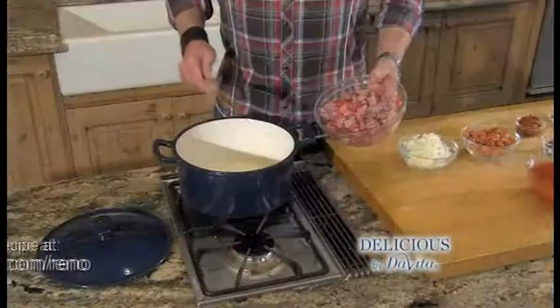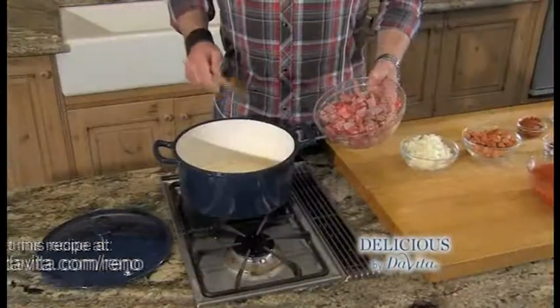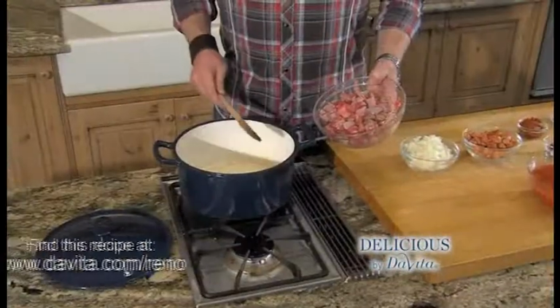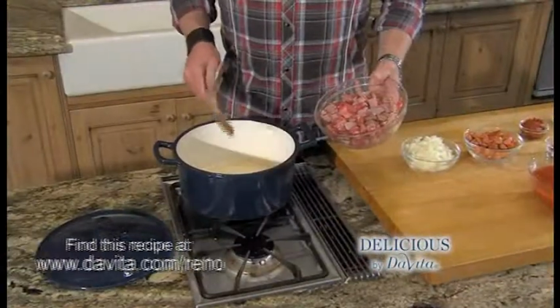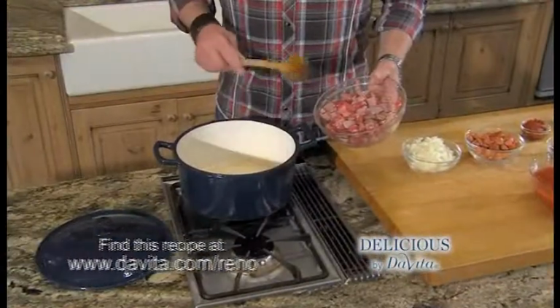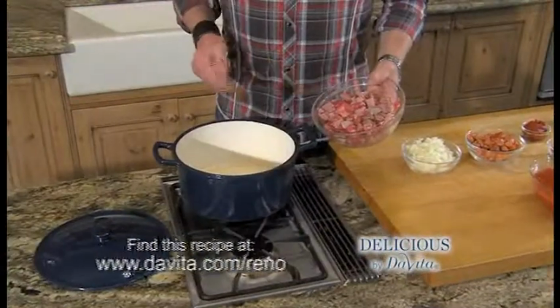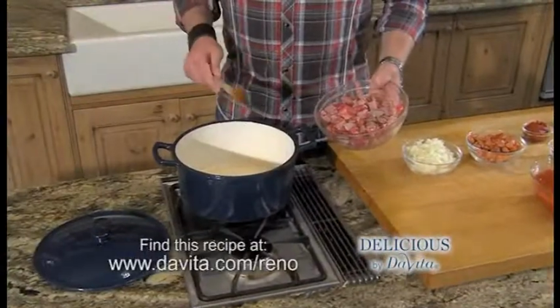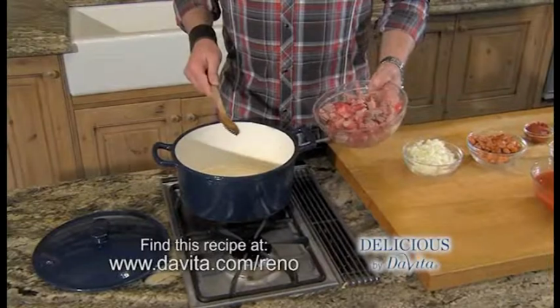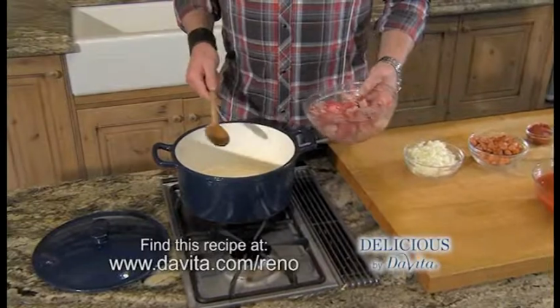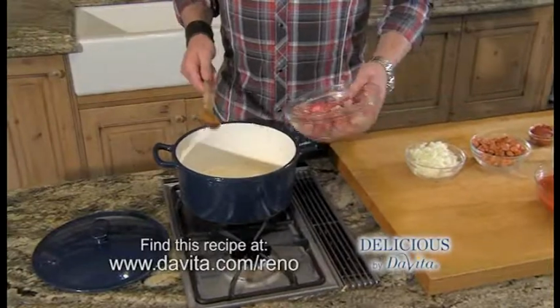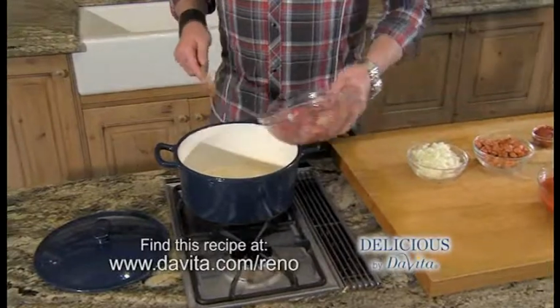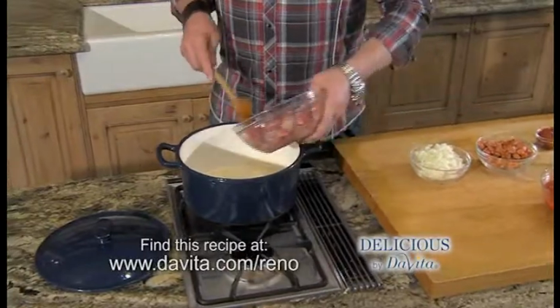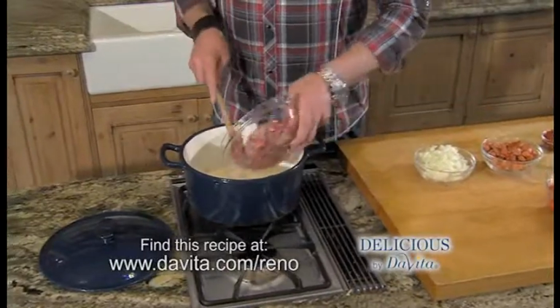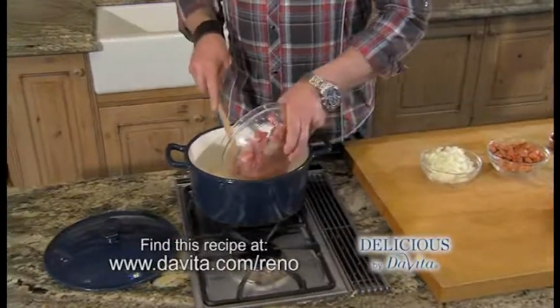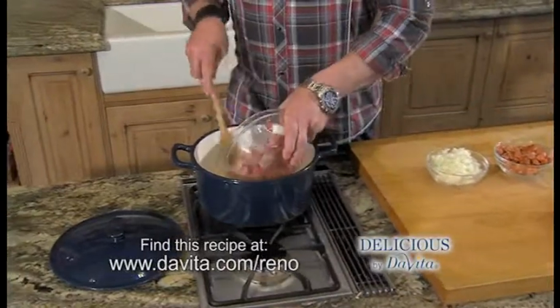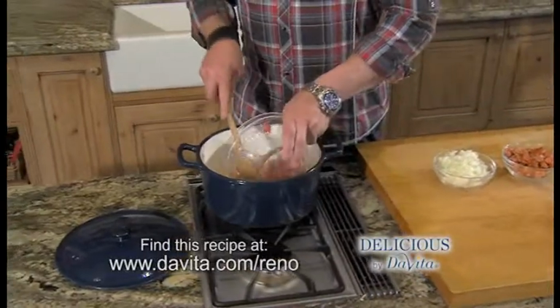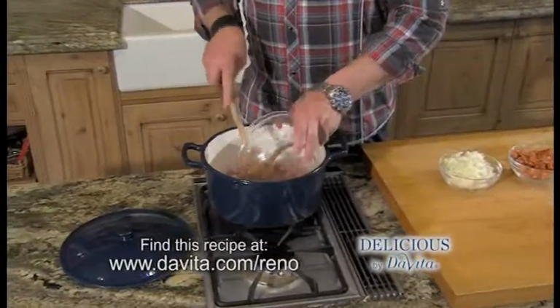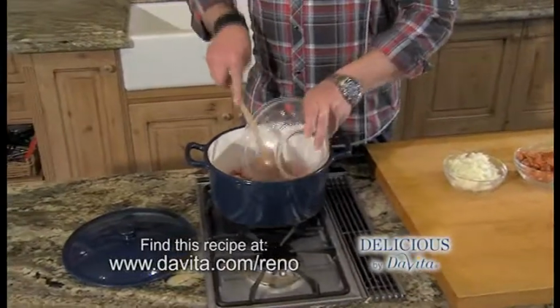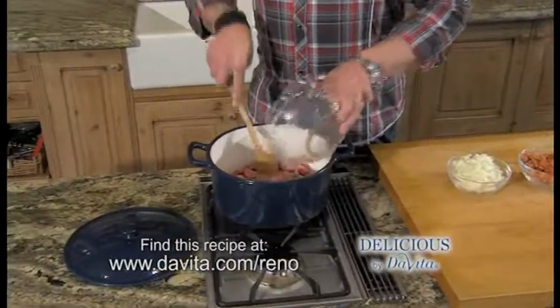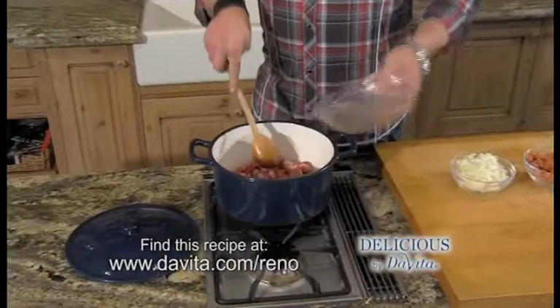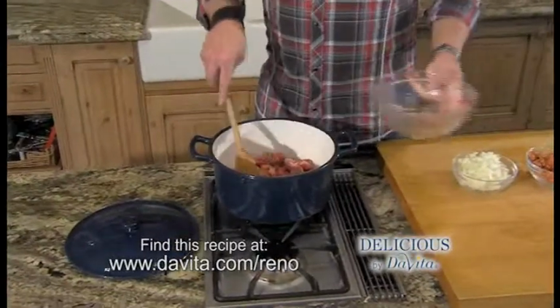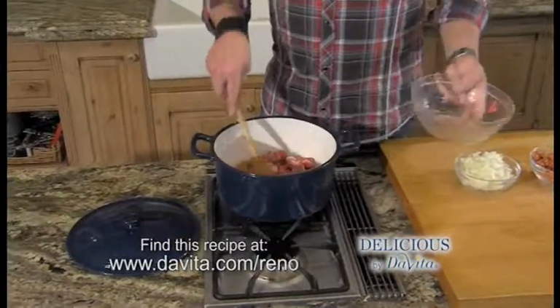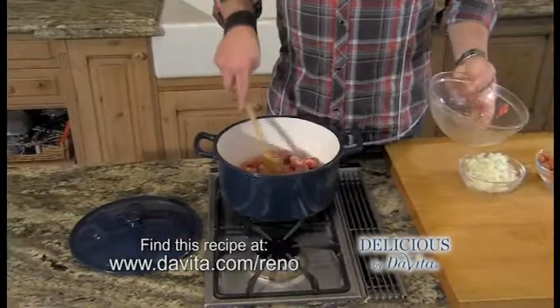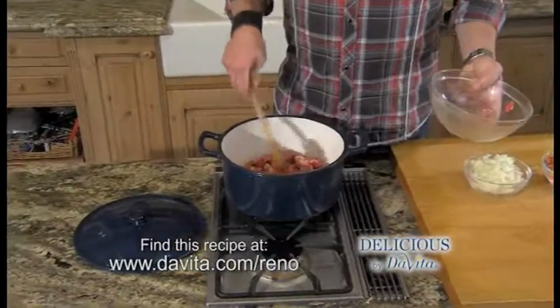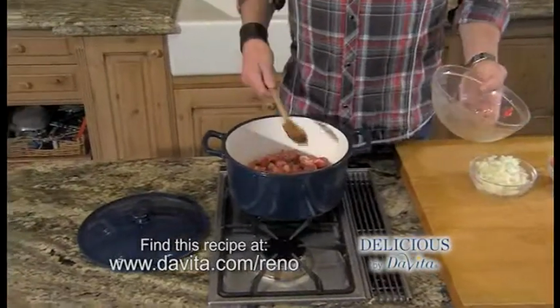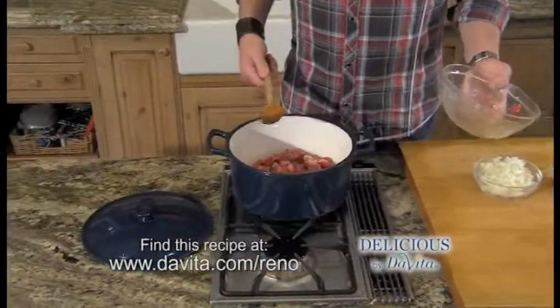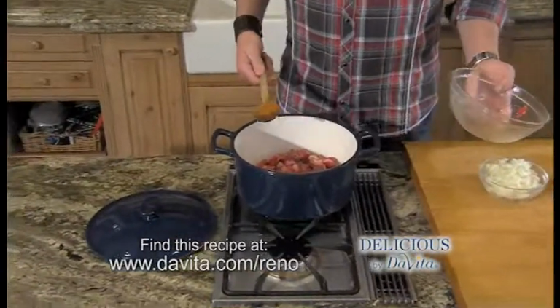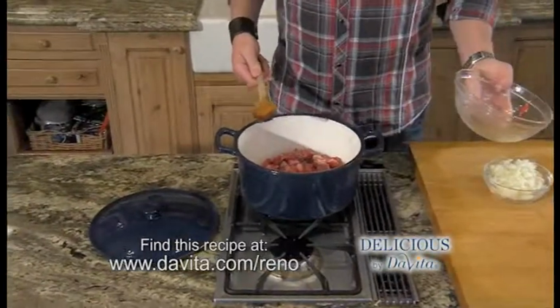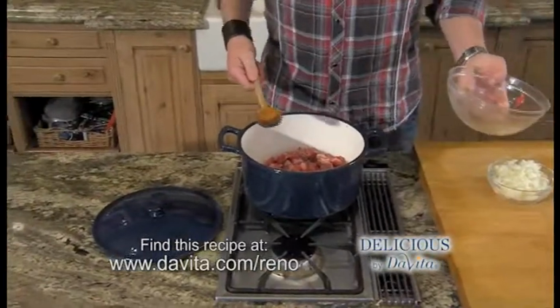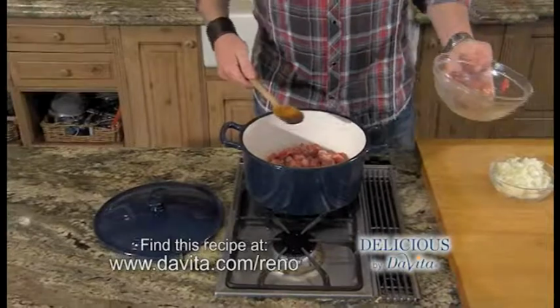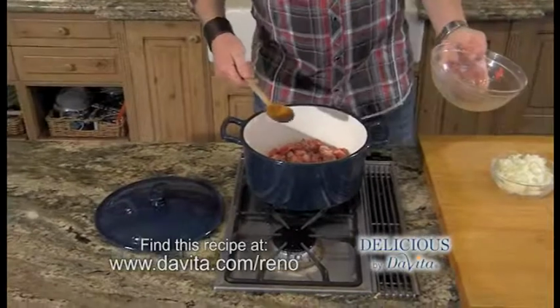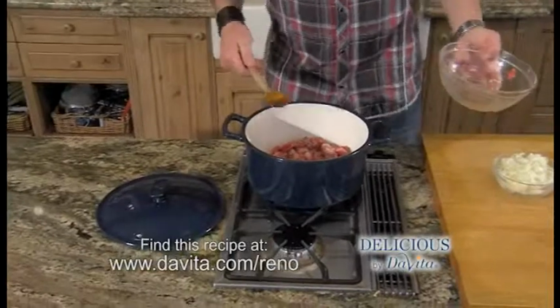To get started, we're going to sear the meat for the stew. I'm using a chuck roast. It's an inexpensive cut and it's packed with flavor, and it's my go-to for stew and chili.